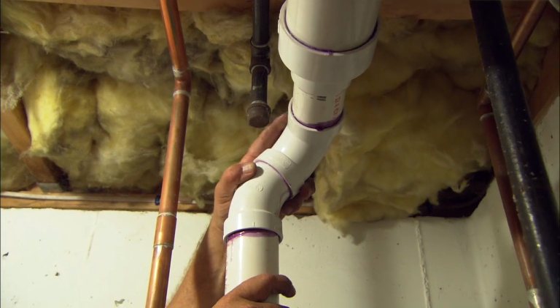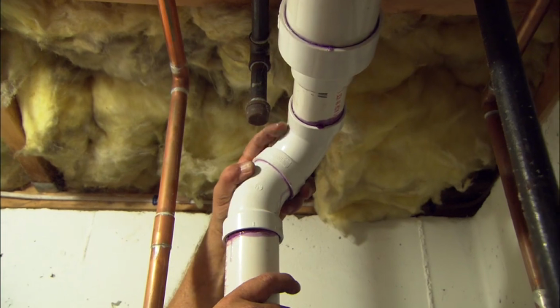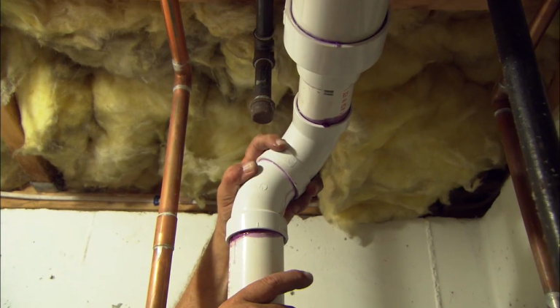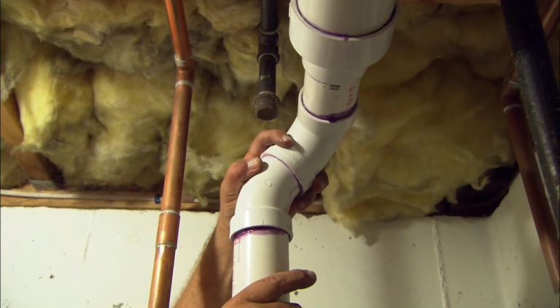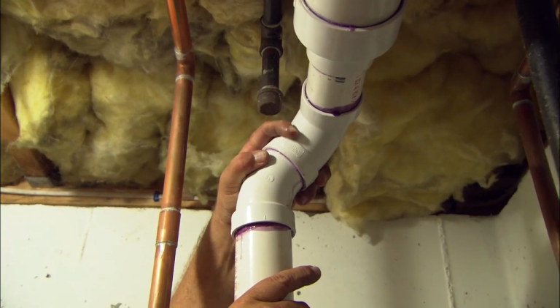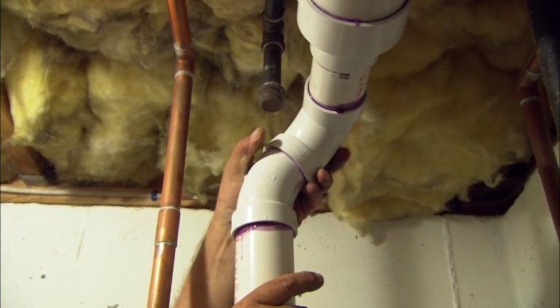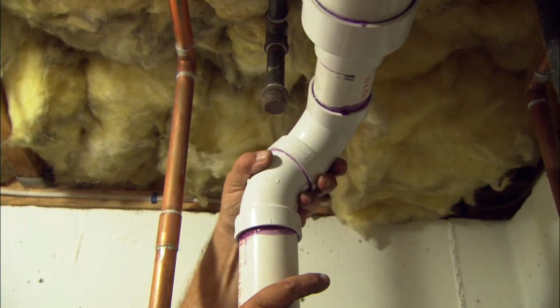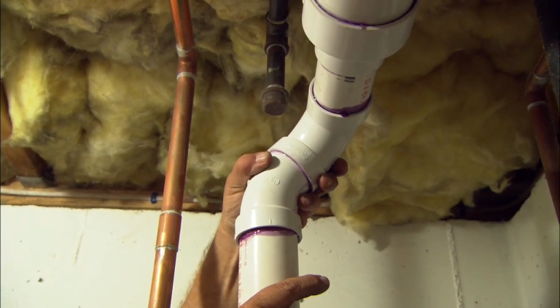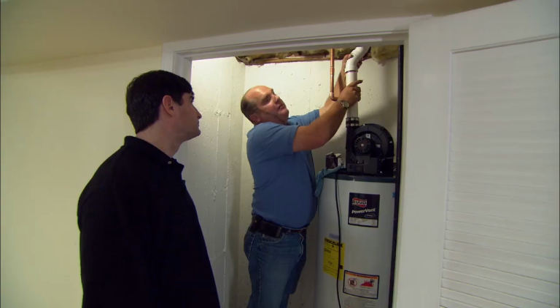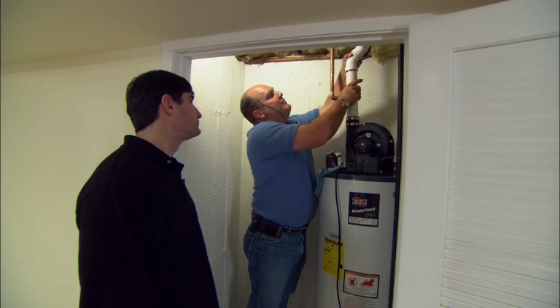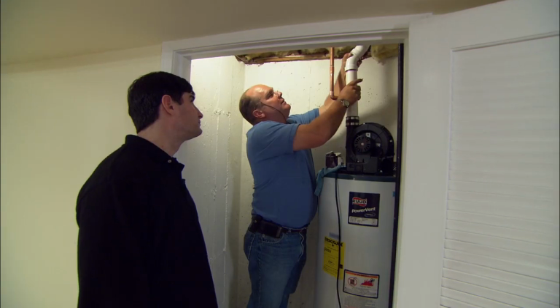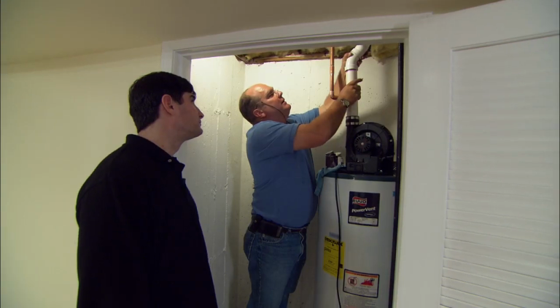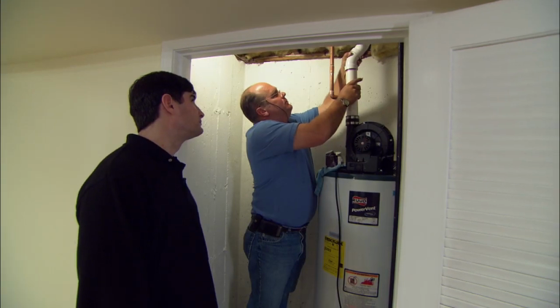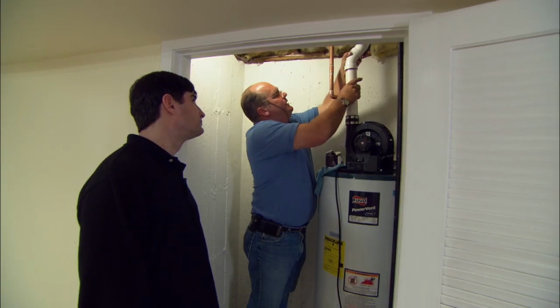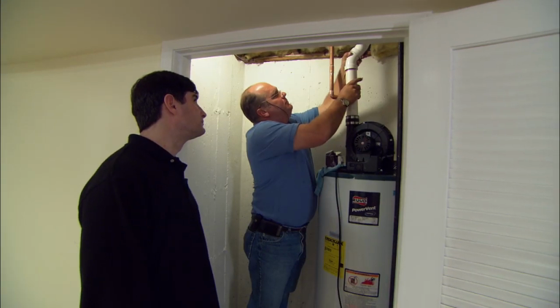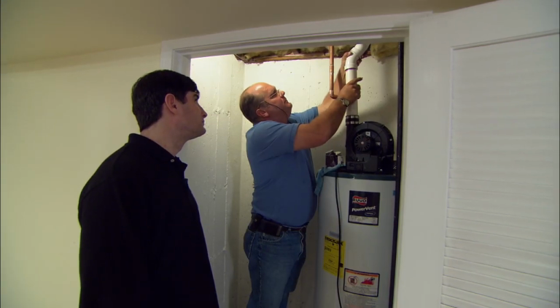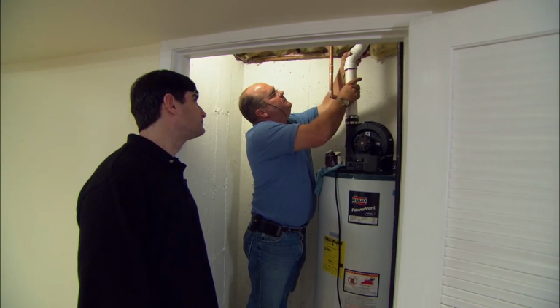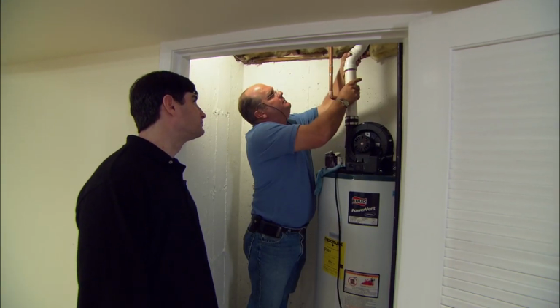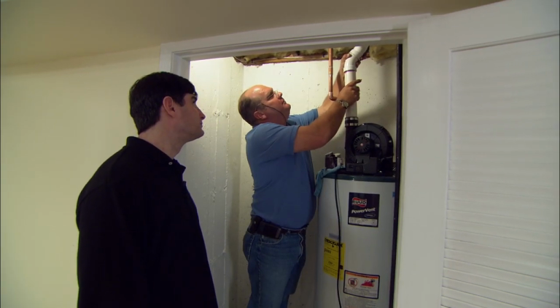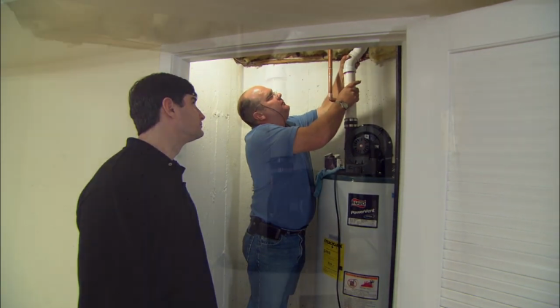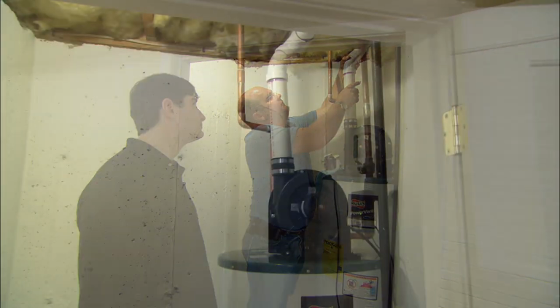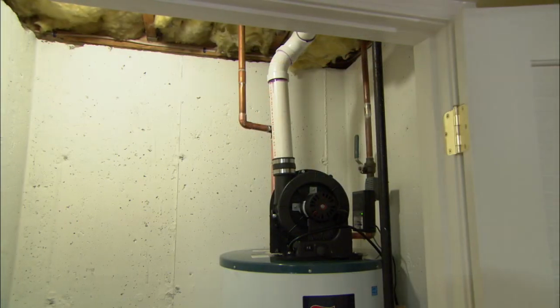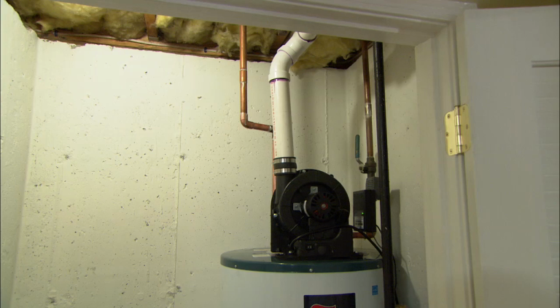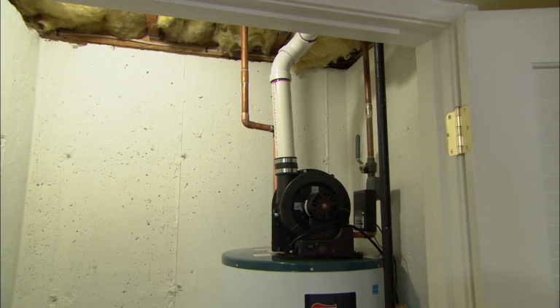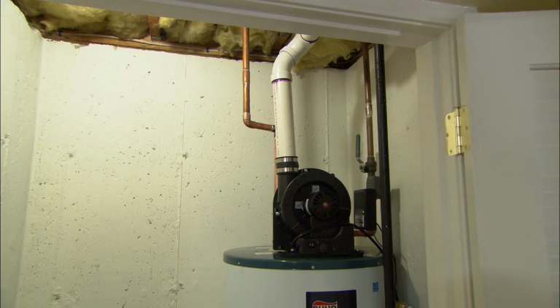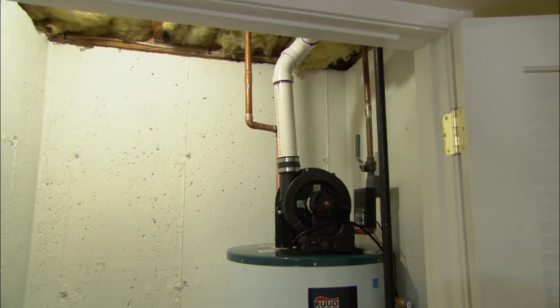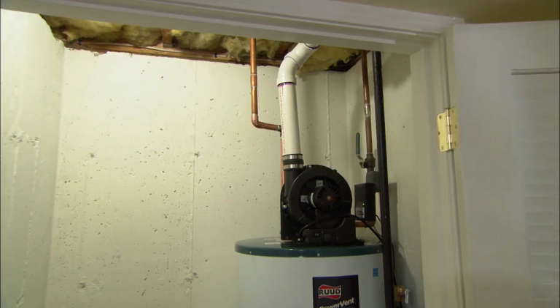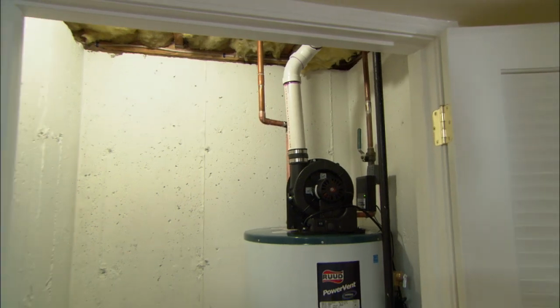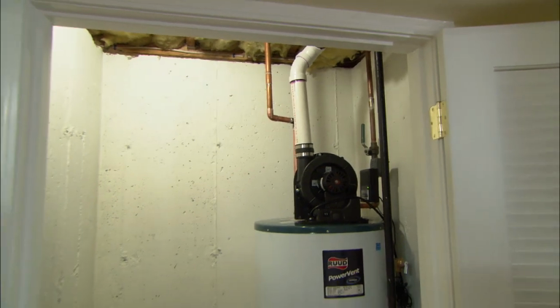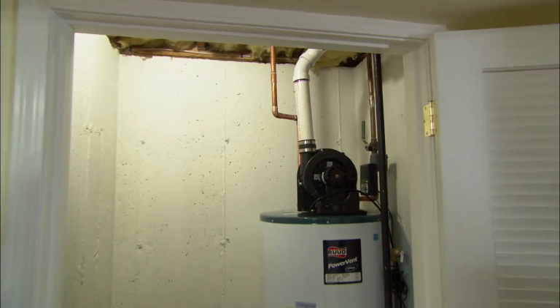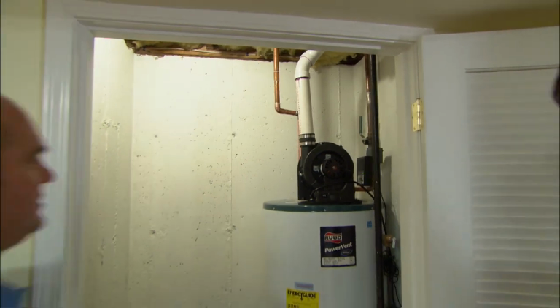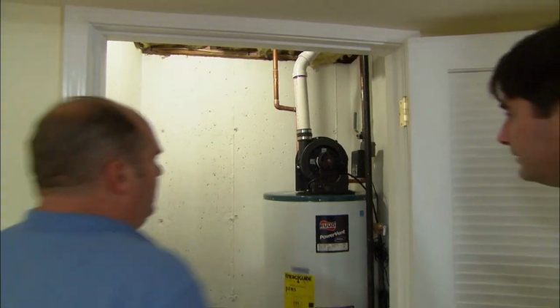Just want to squeeze it together and hold it for a five count and let that glue set up. Alright, the water heater is firing and the vent's on.